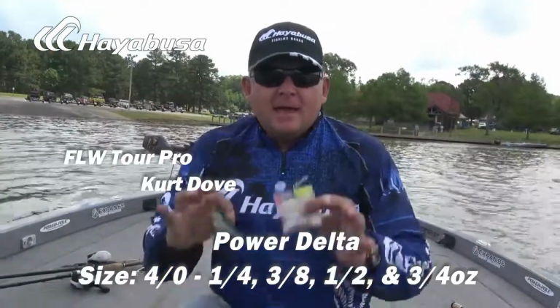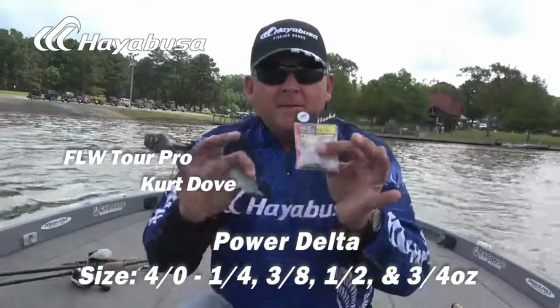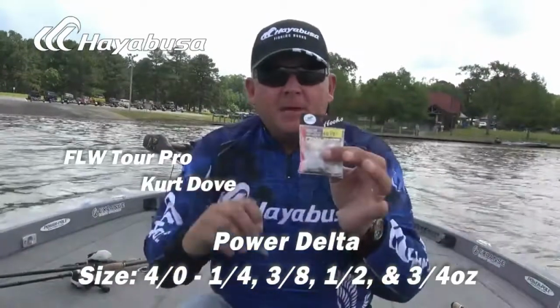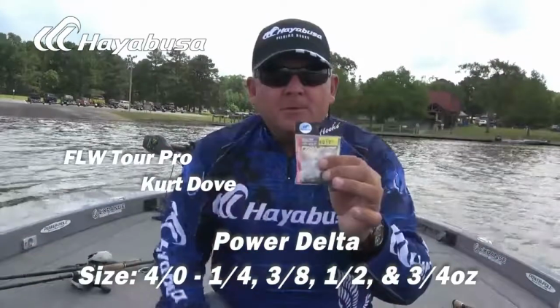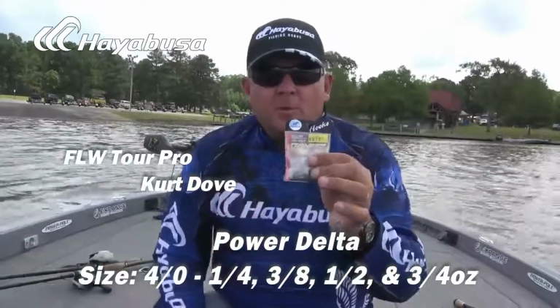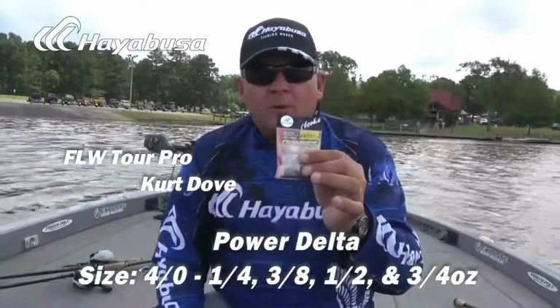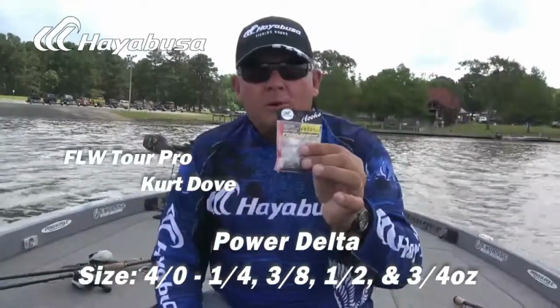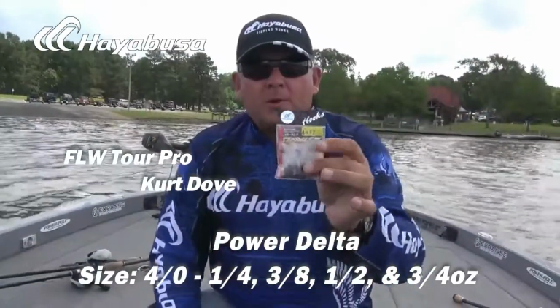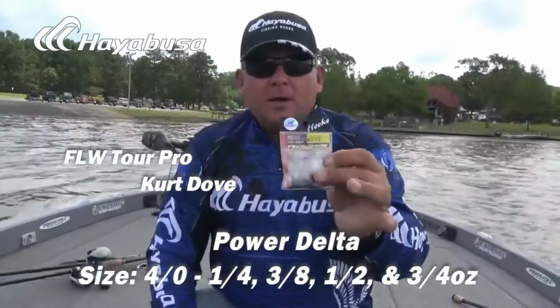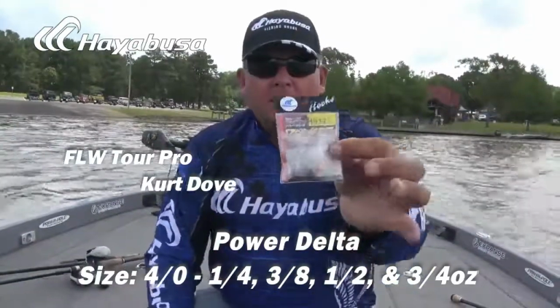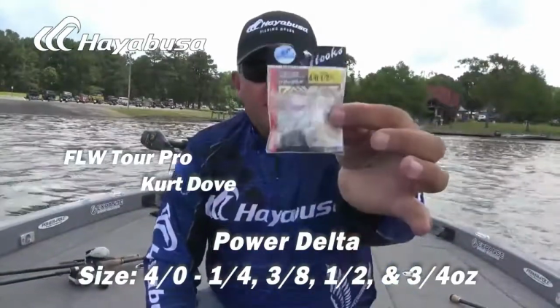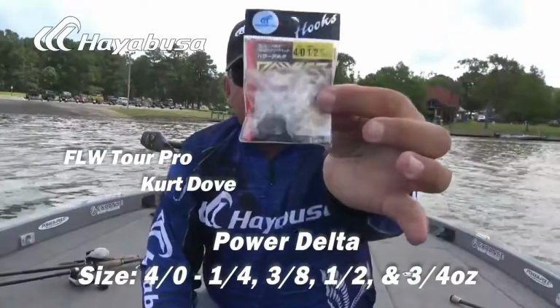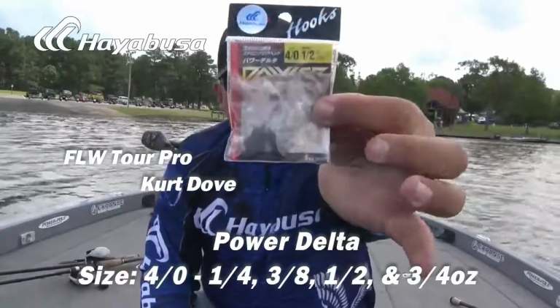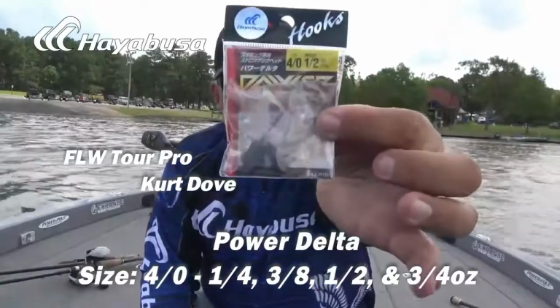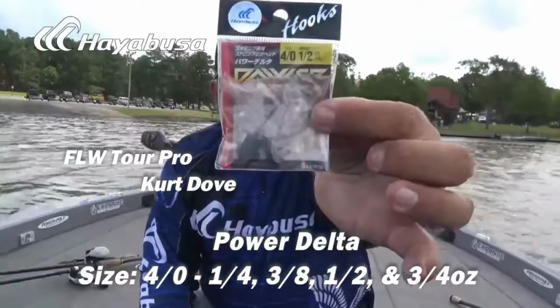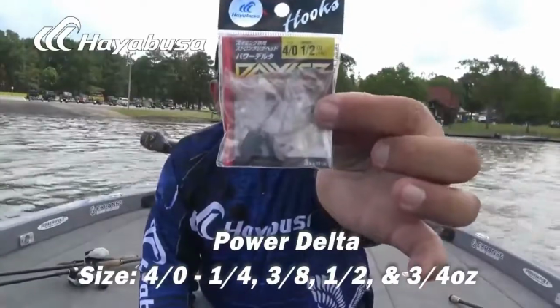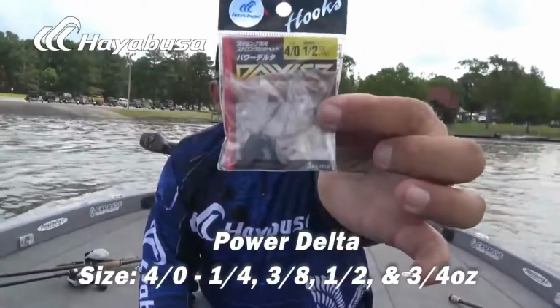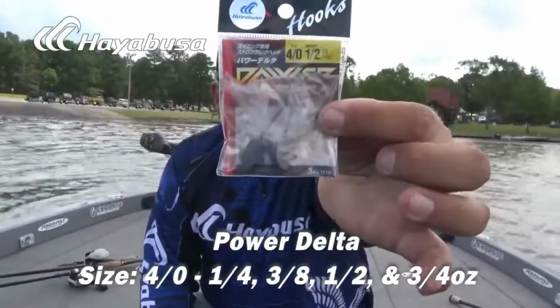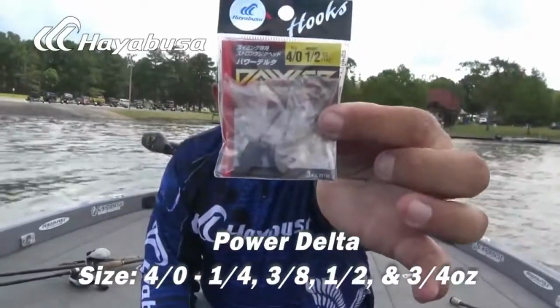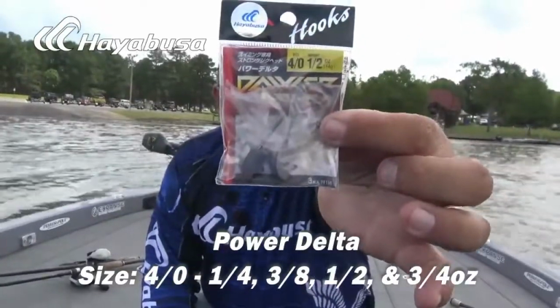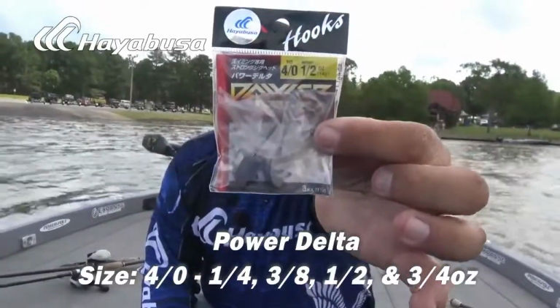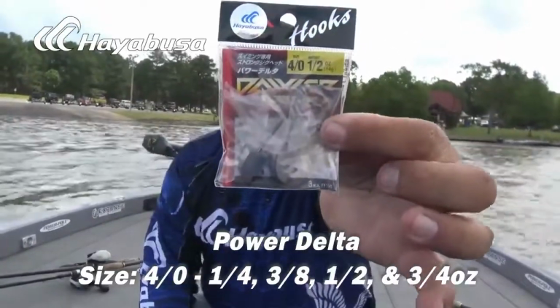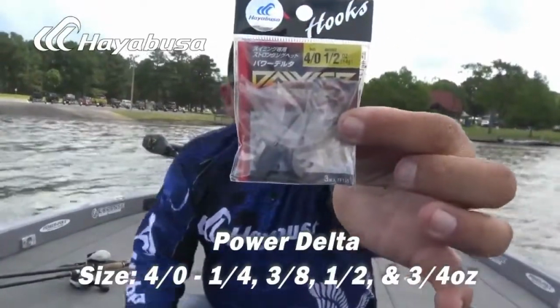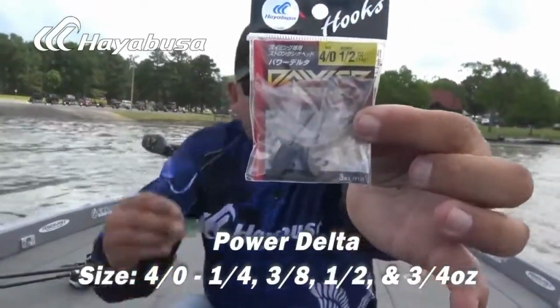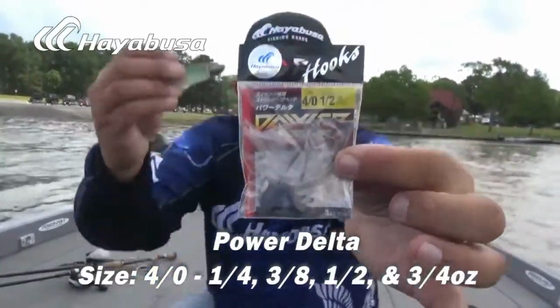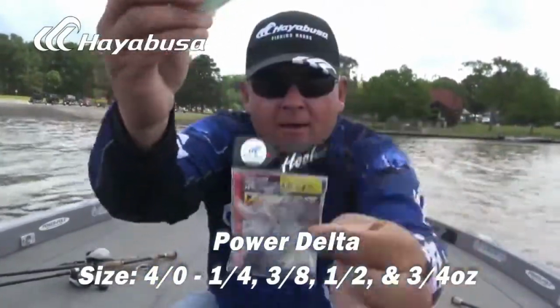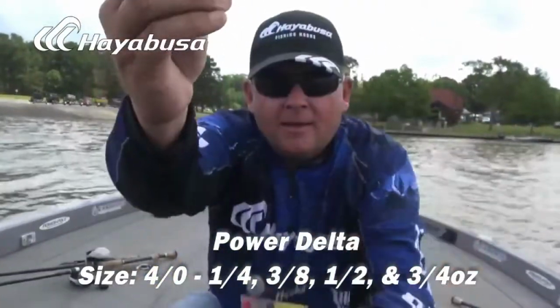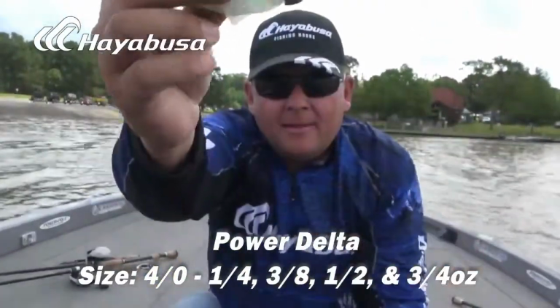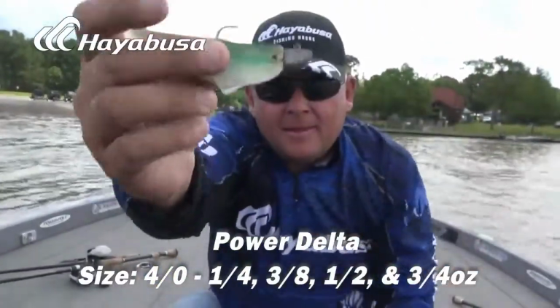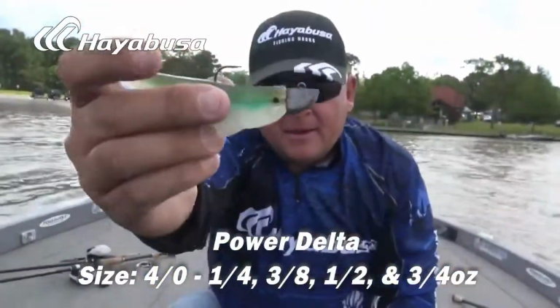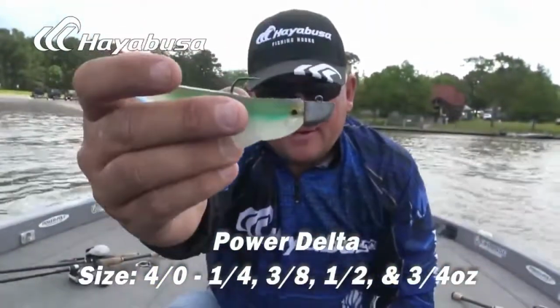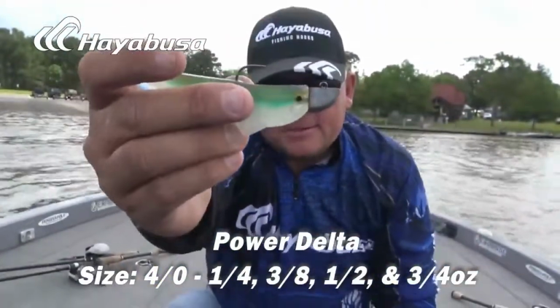FLW Tour Pro Curt Dove here with the Hayabusa Power Delta. There it is.